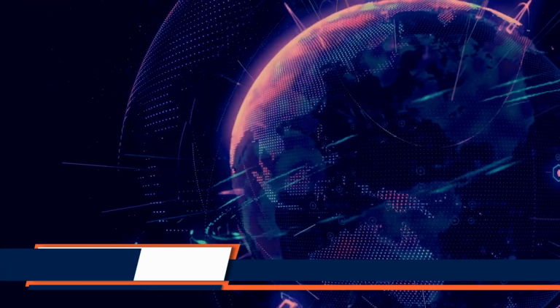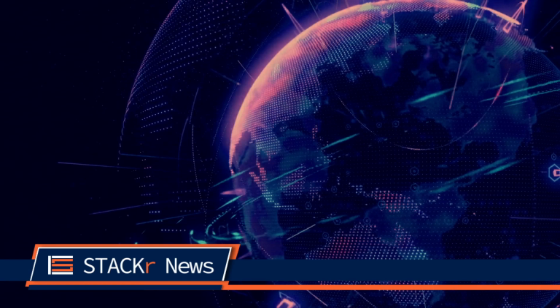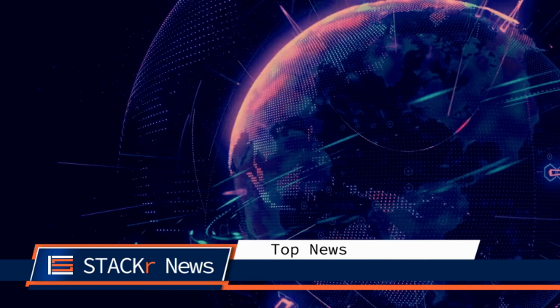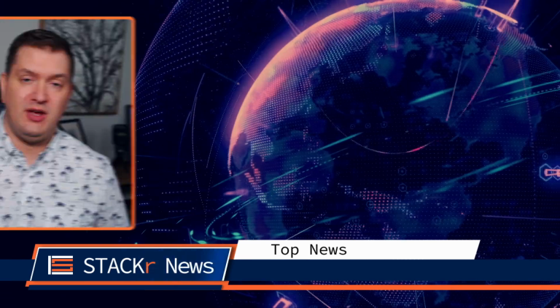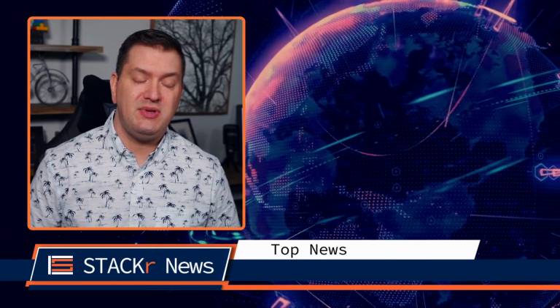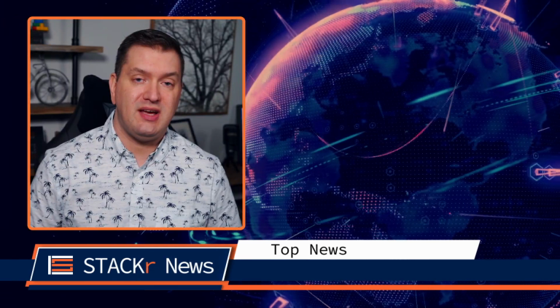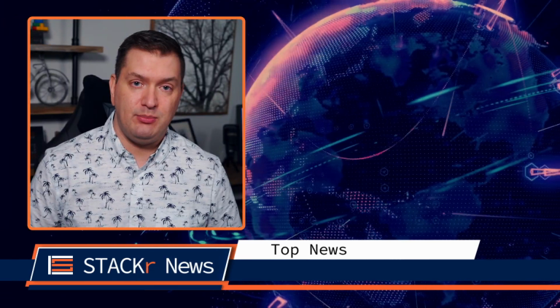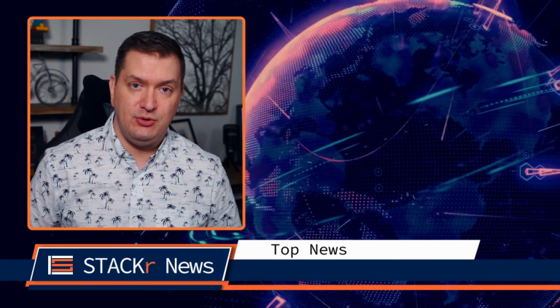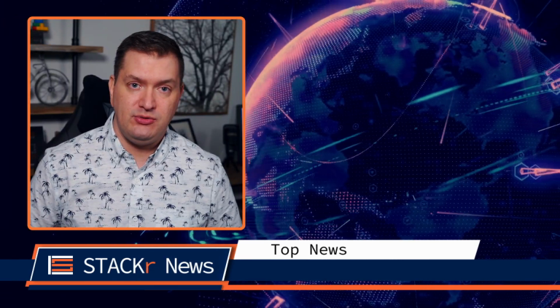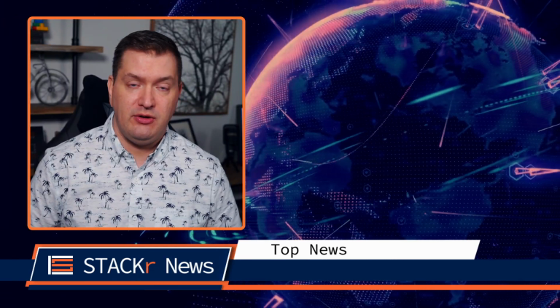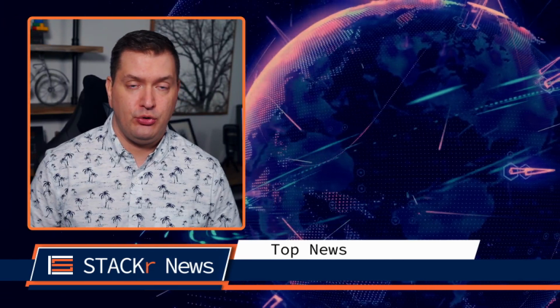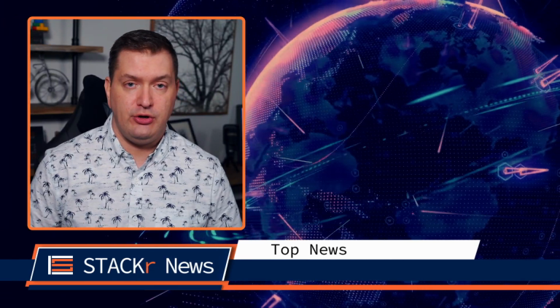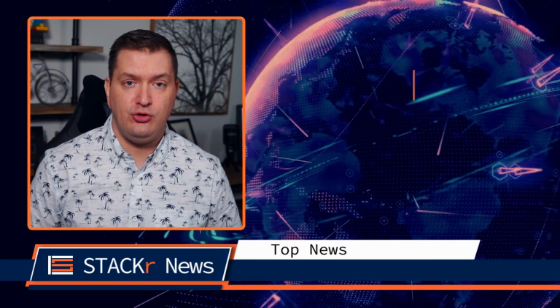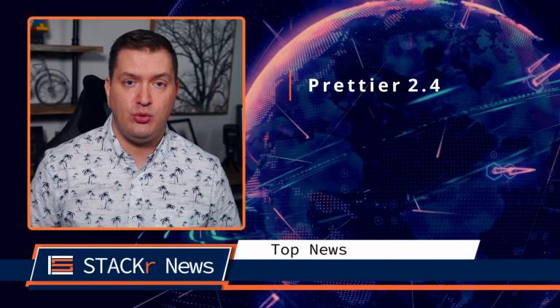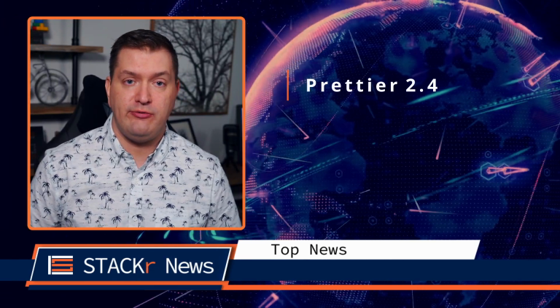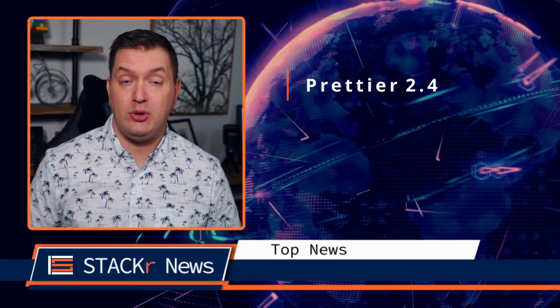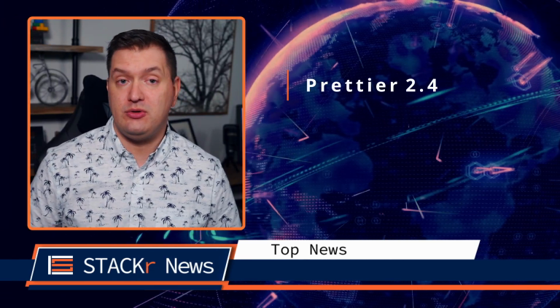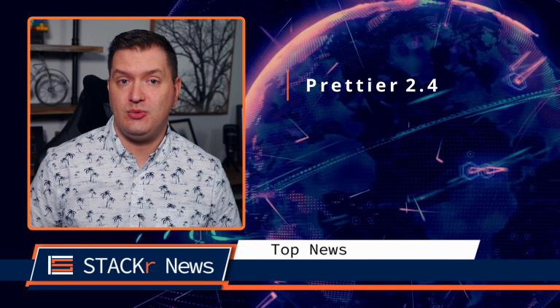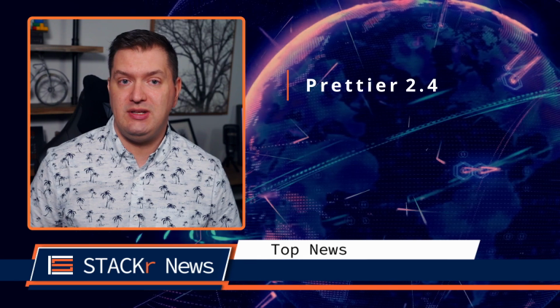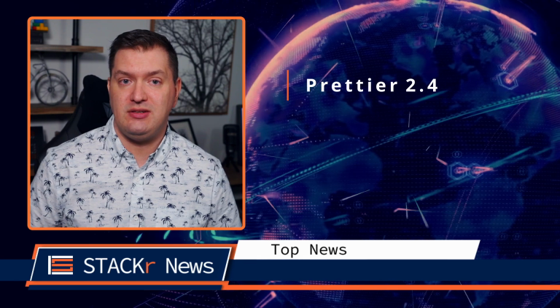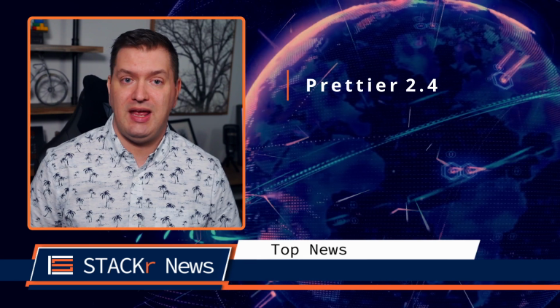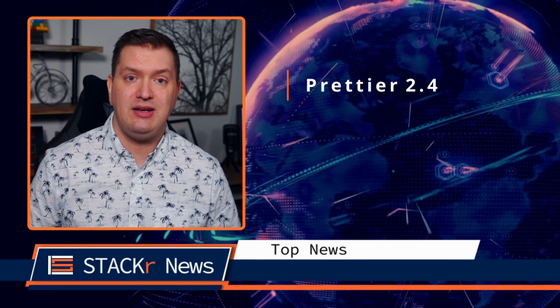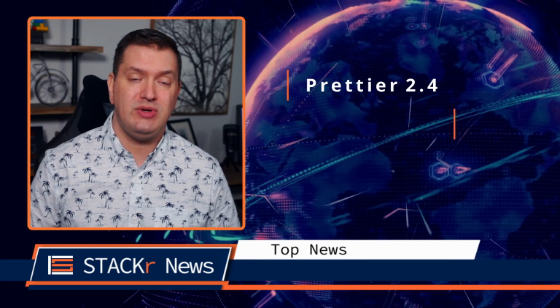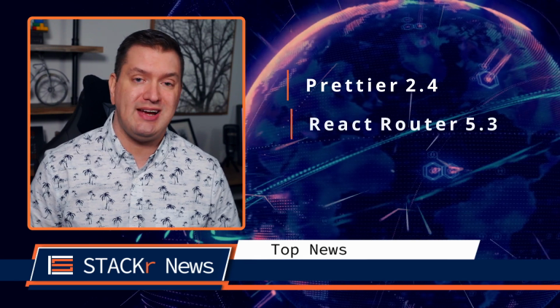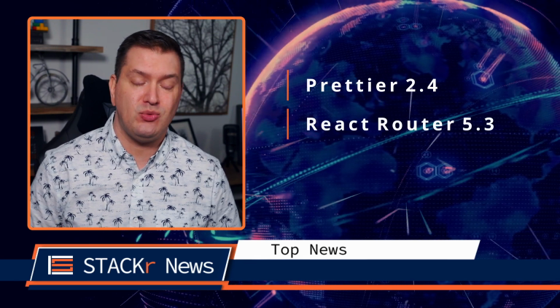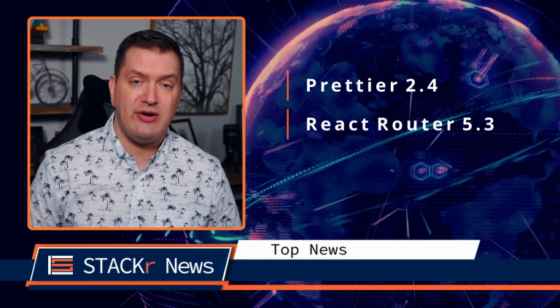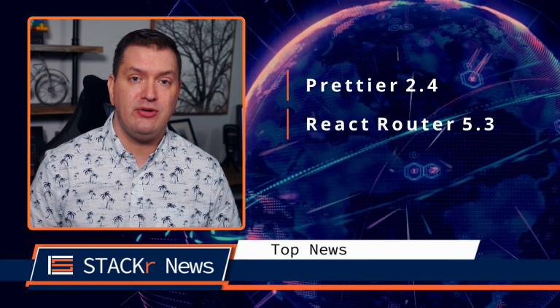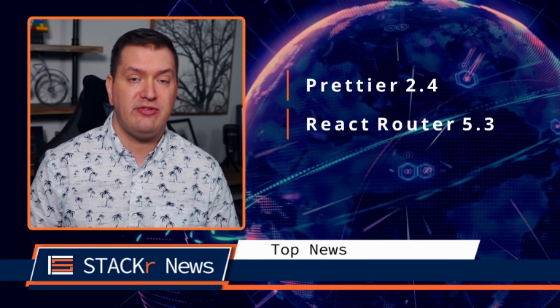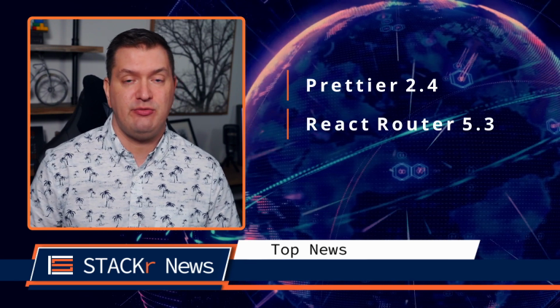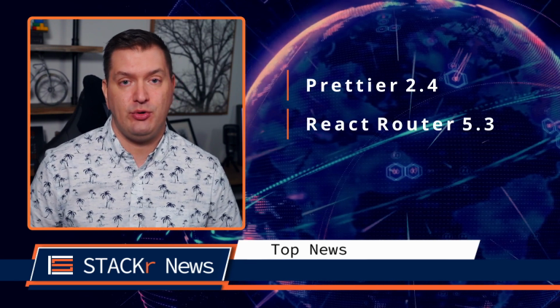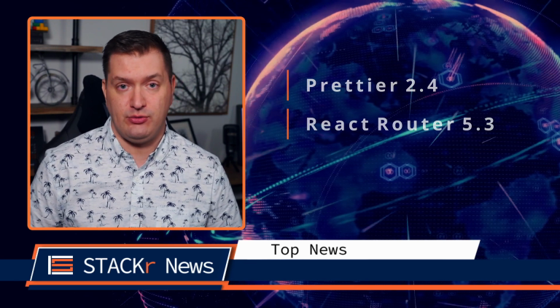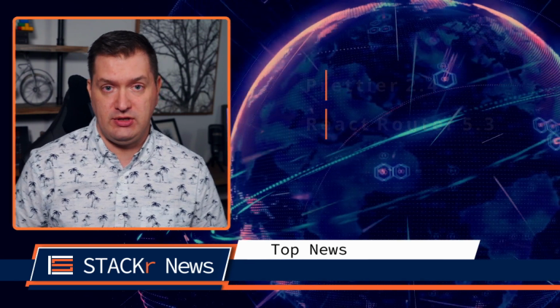First up in top news, Prettier 2.4 was released and React Router 5.3.